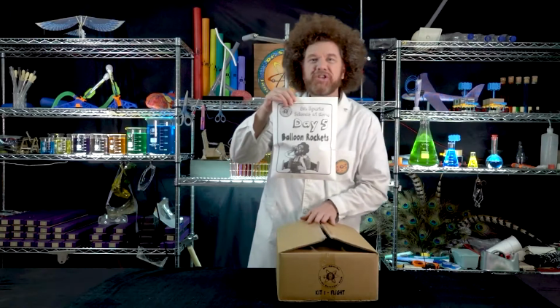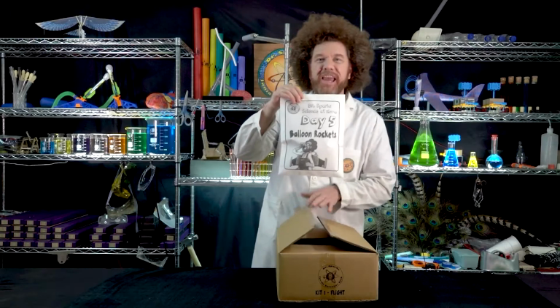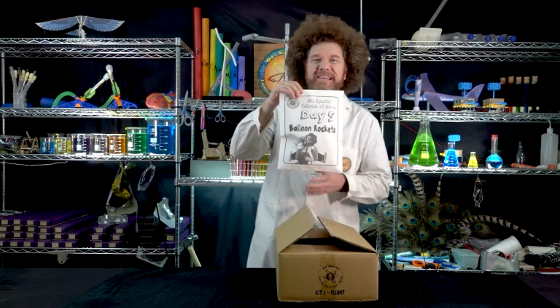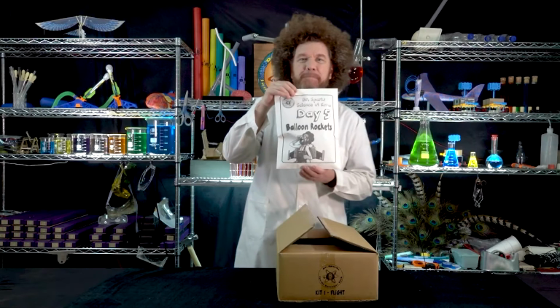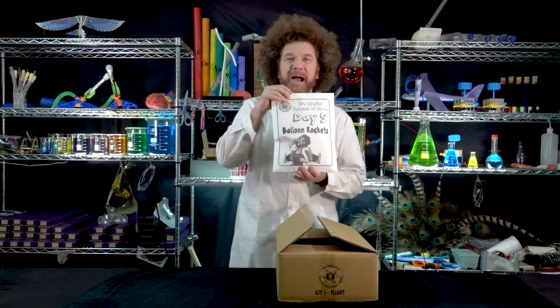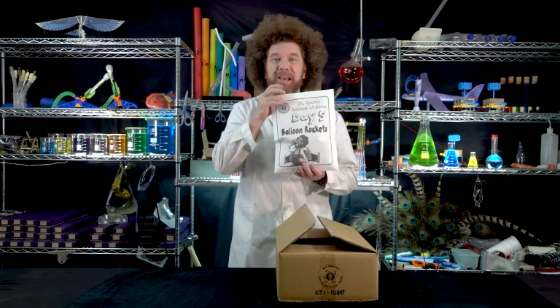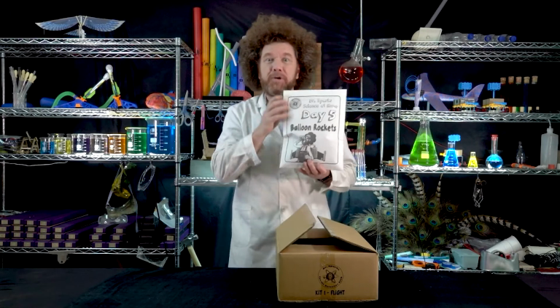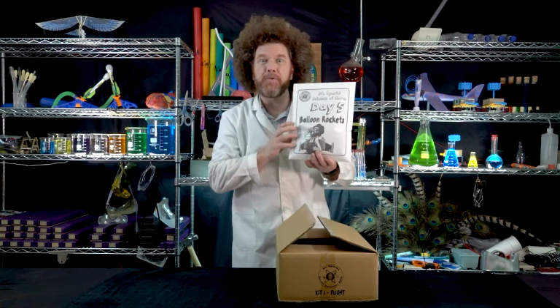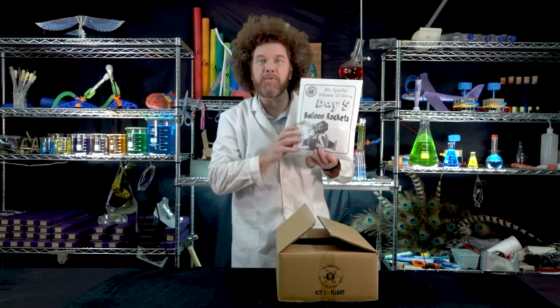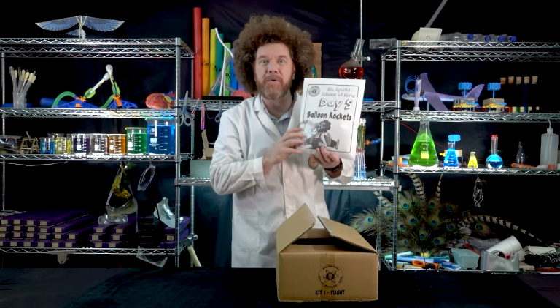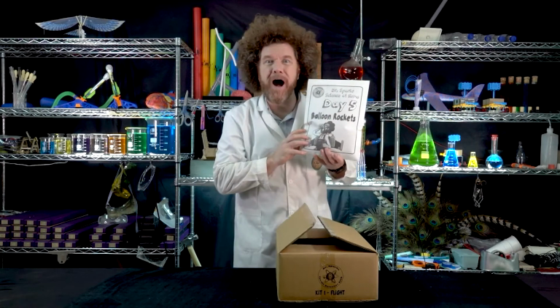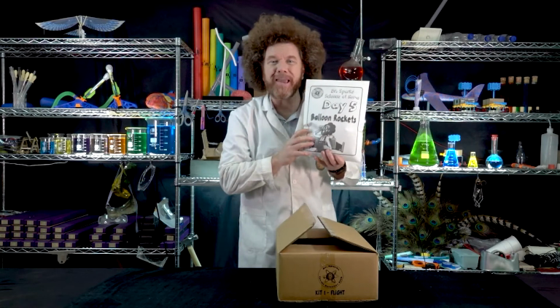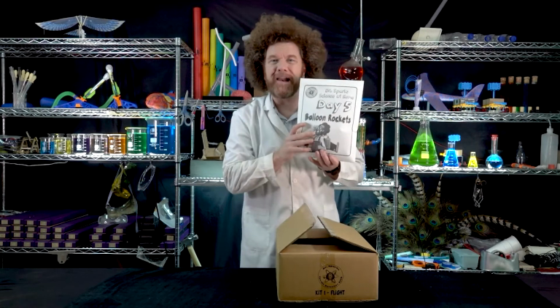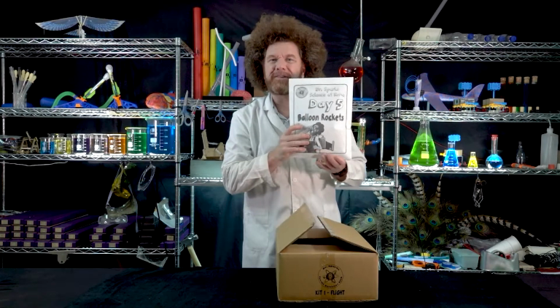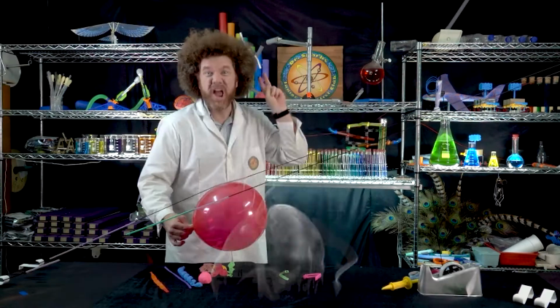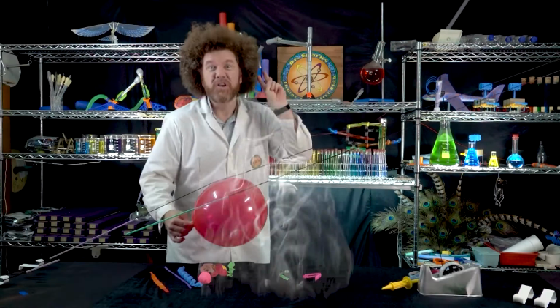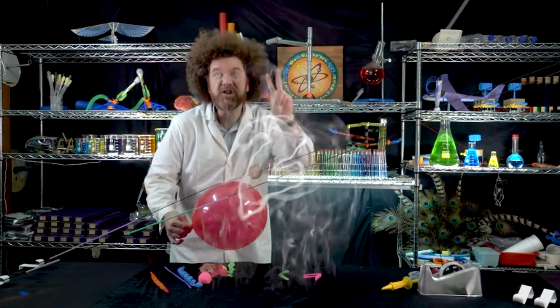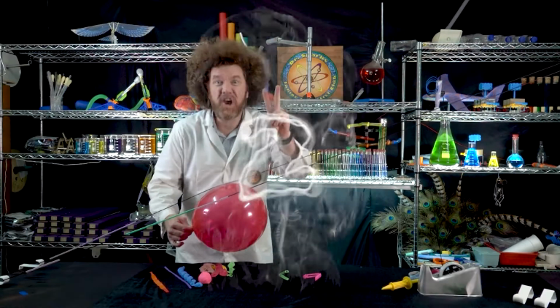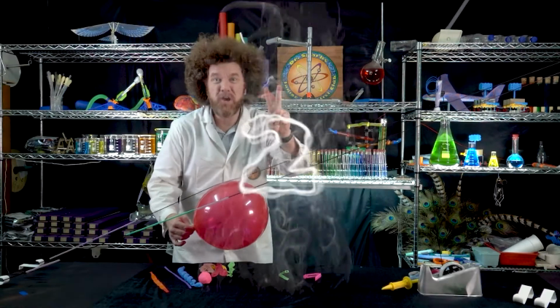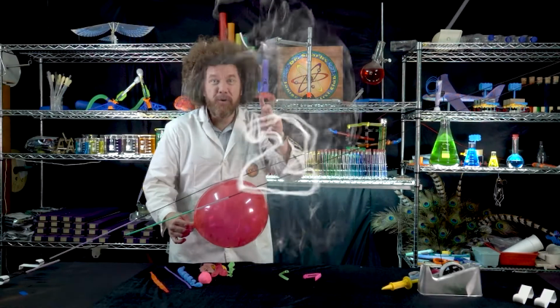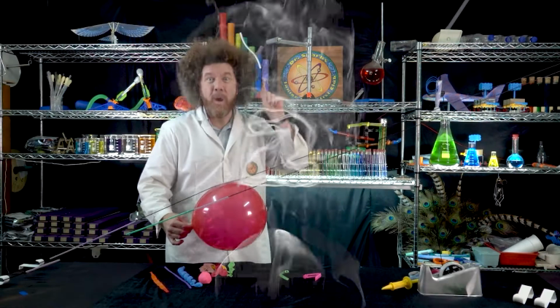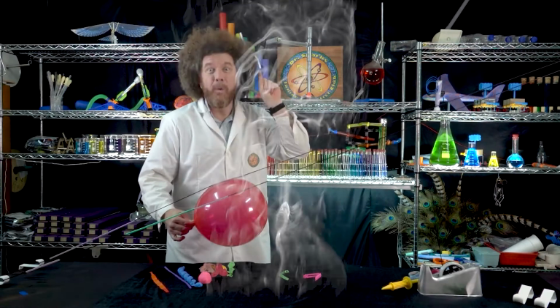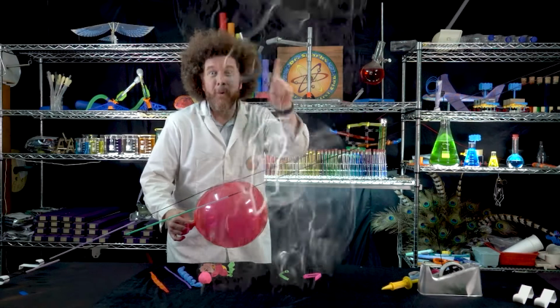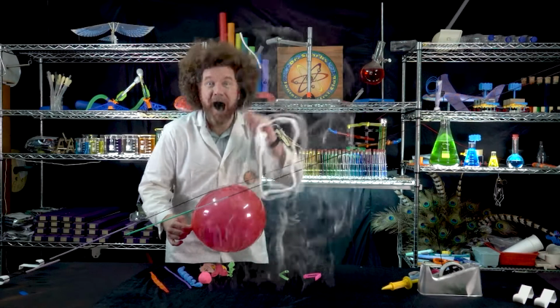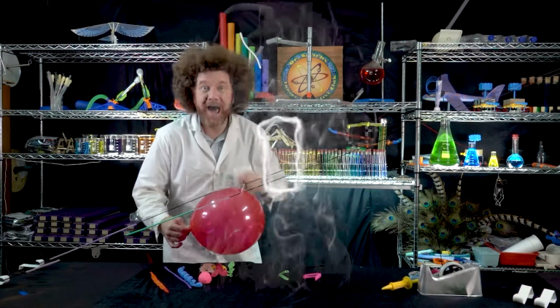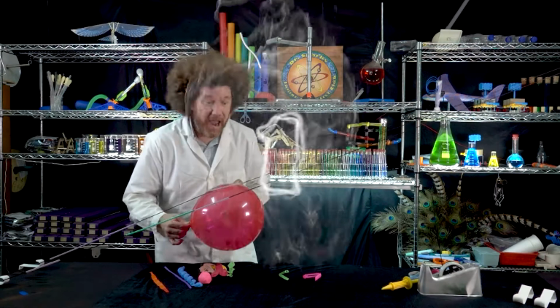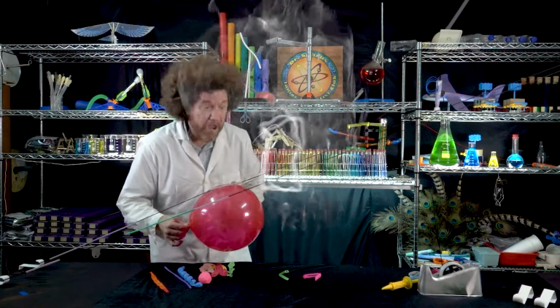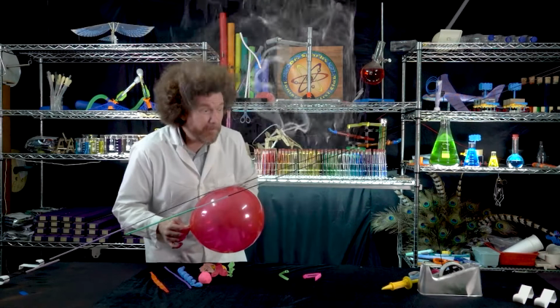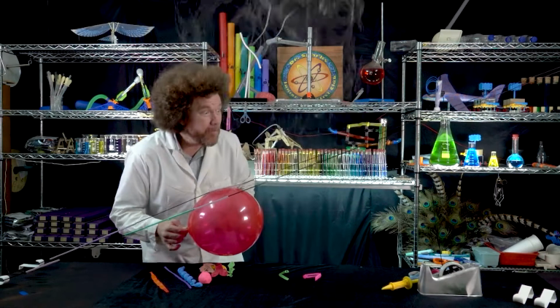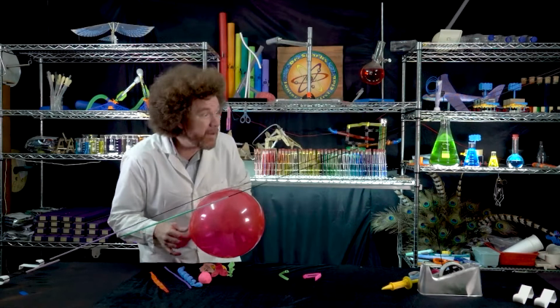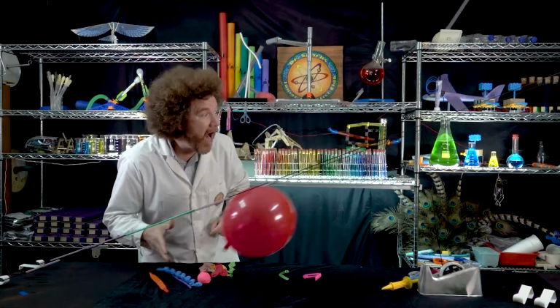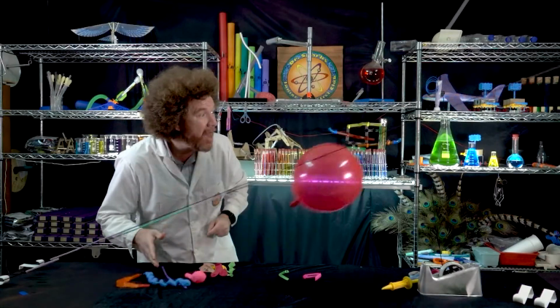...which is balloon rockets. Three, two, one, launch!